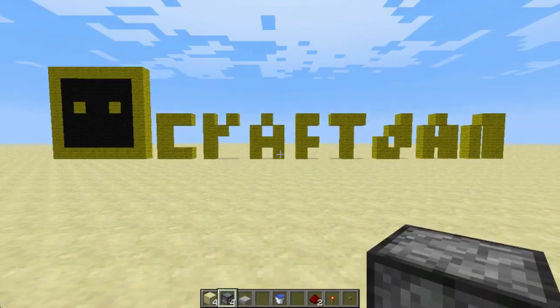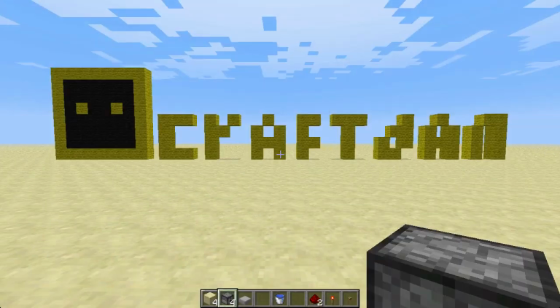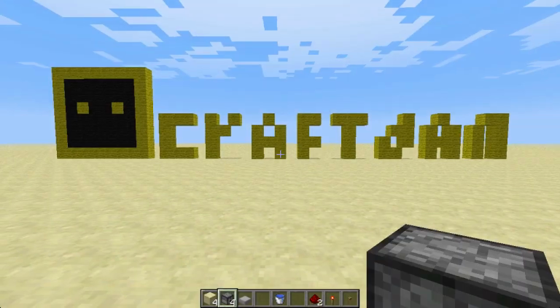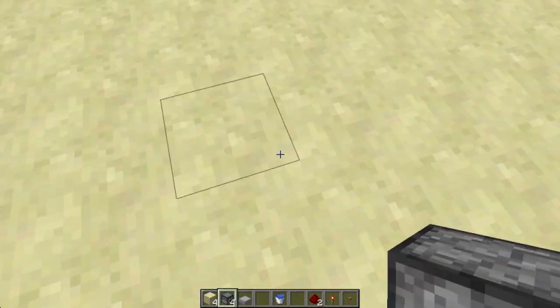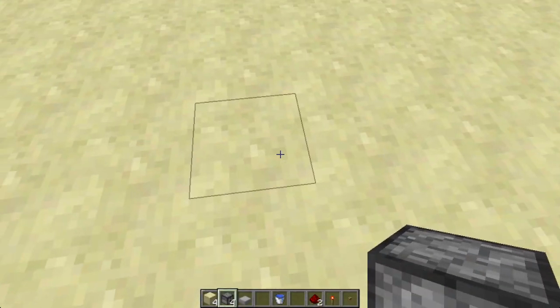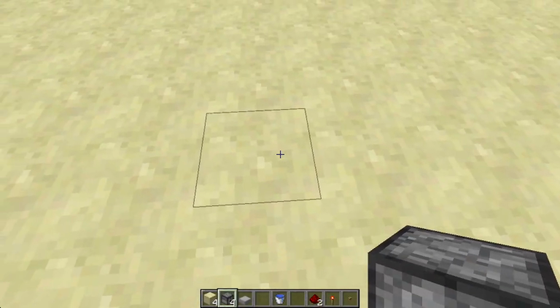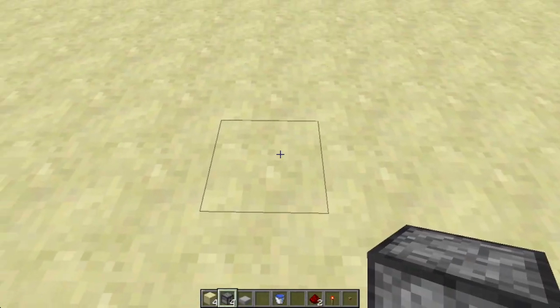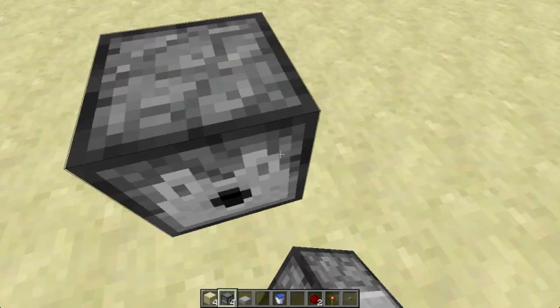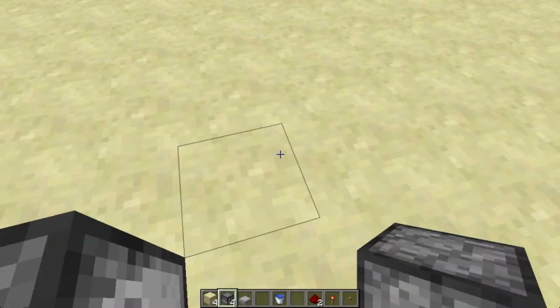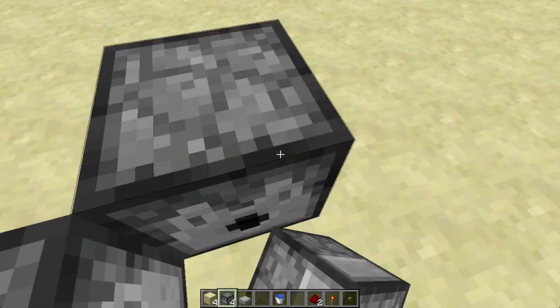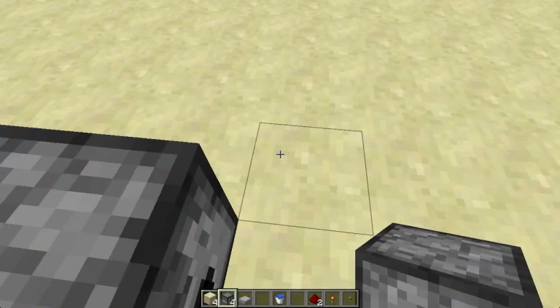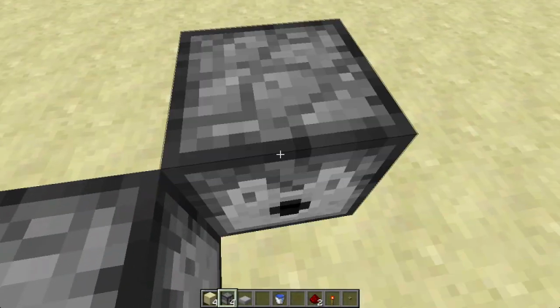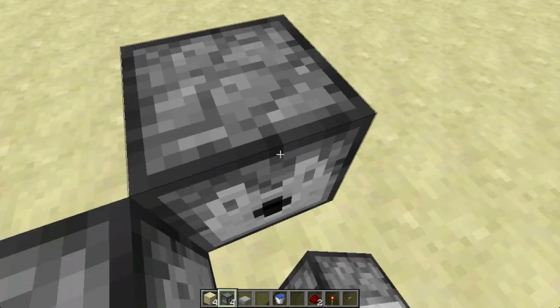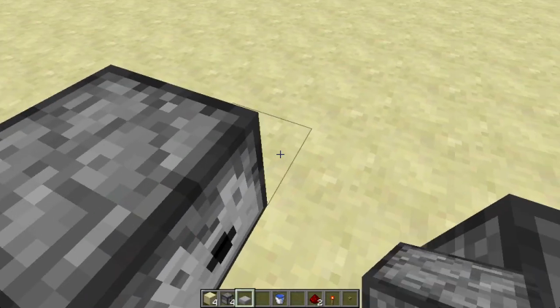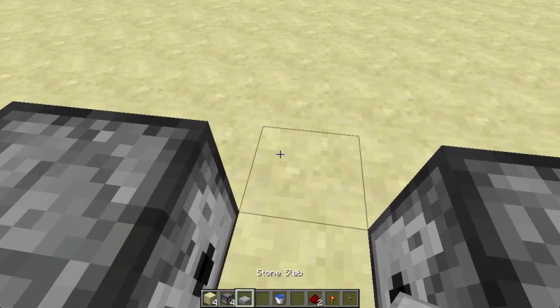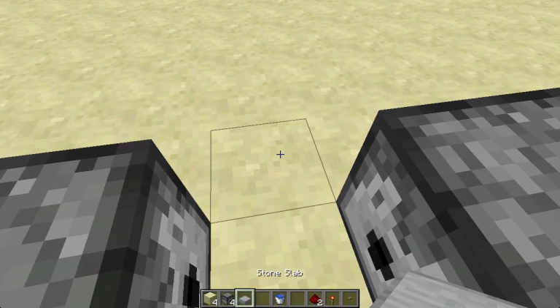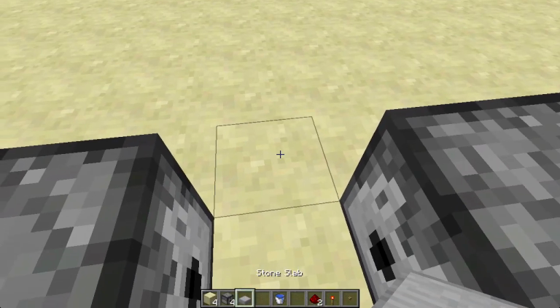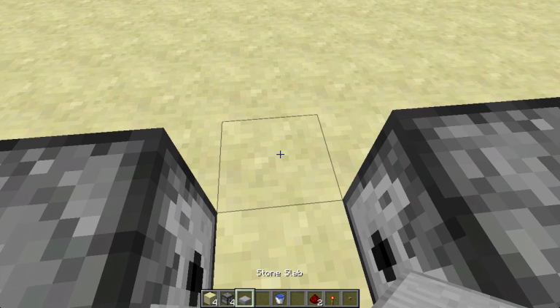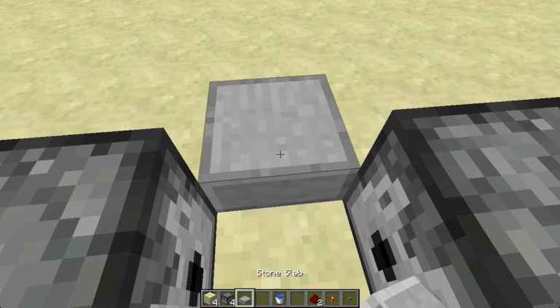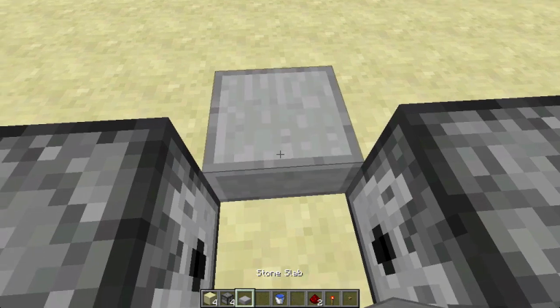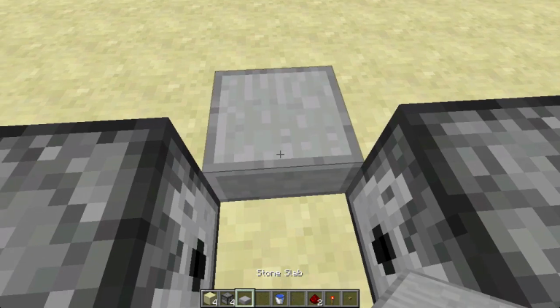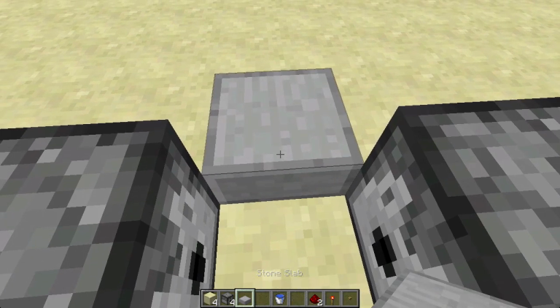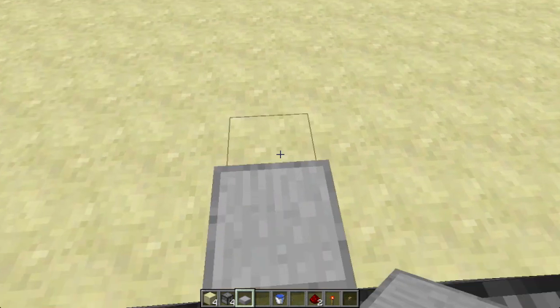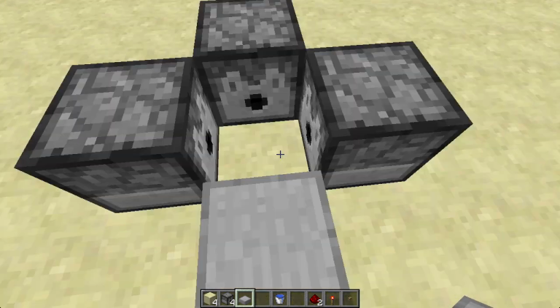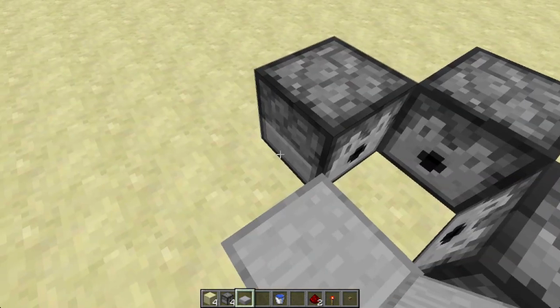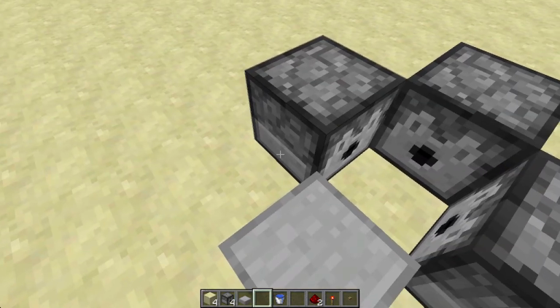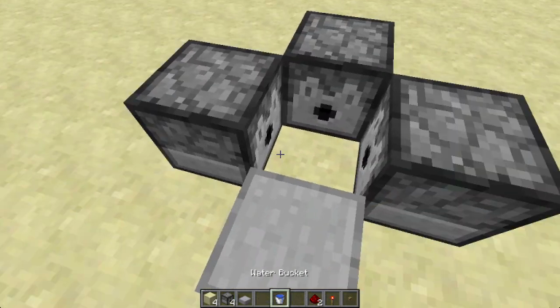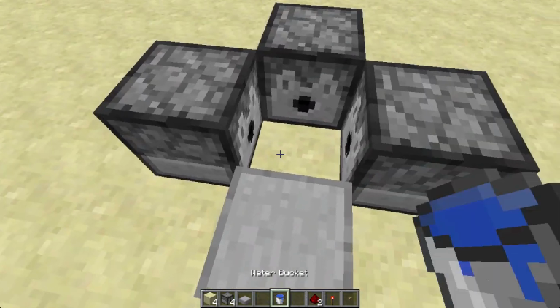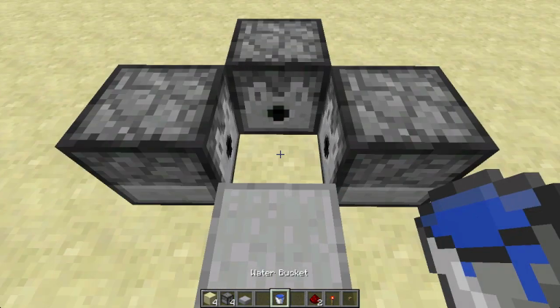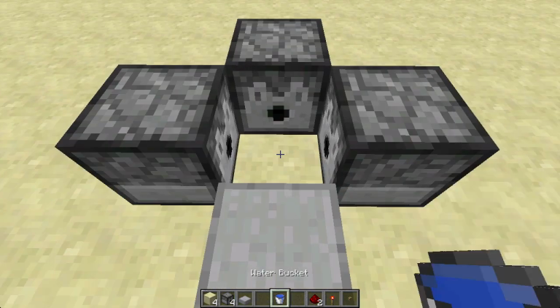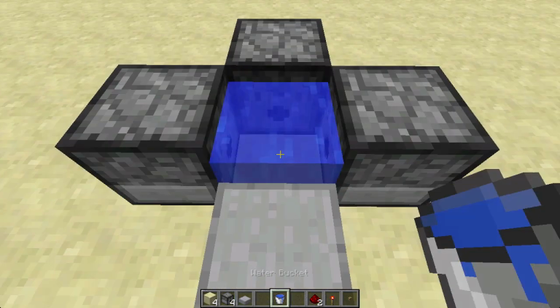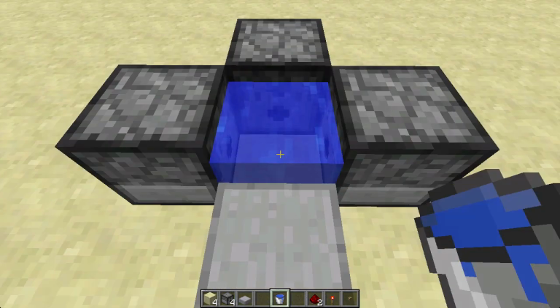To start, place 3 dispensers facing towards the same block, and place a half slab in front. Put water between all 4 blocks.